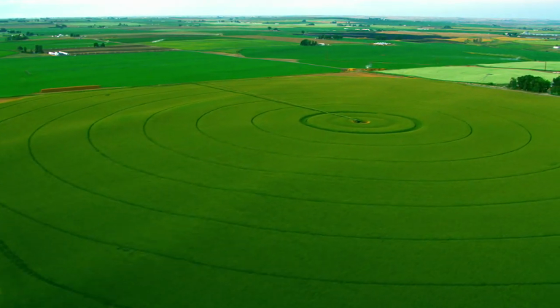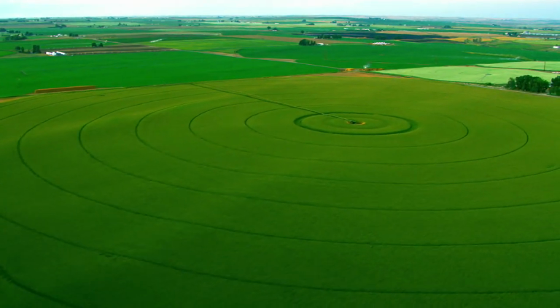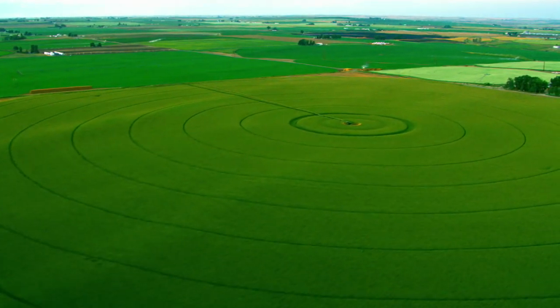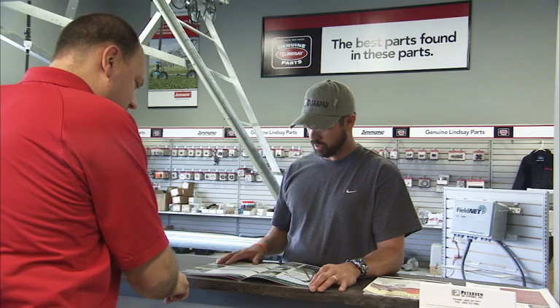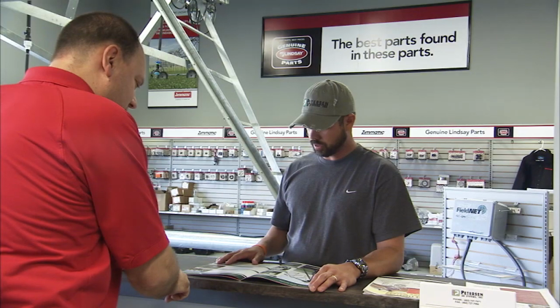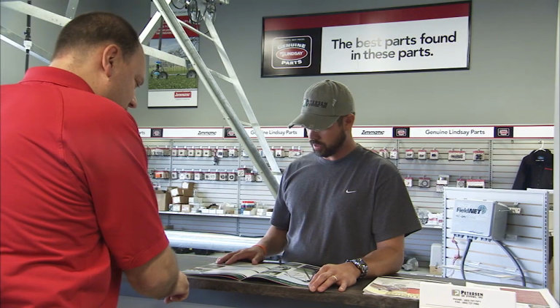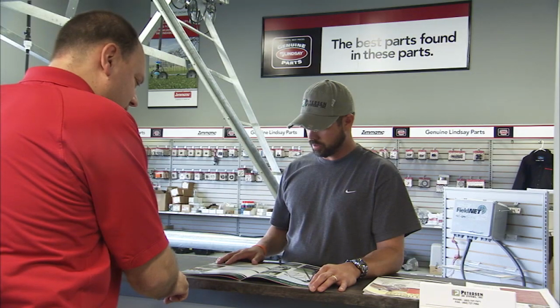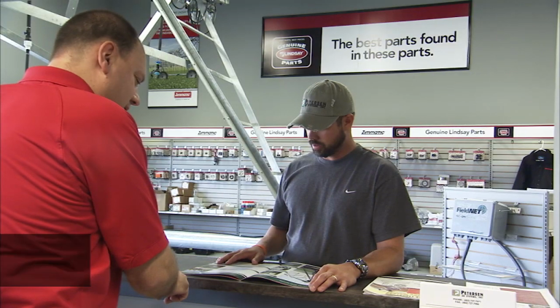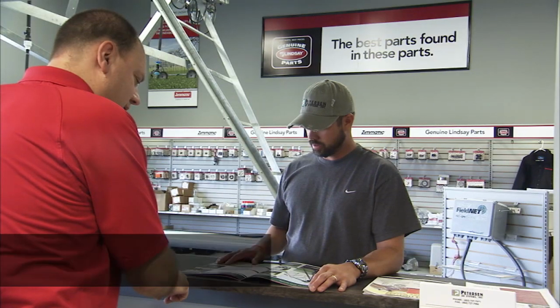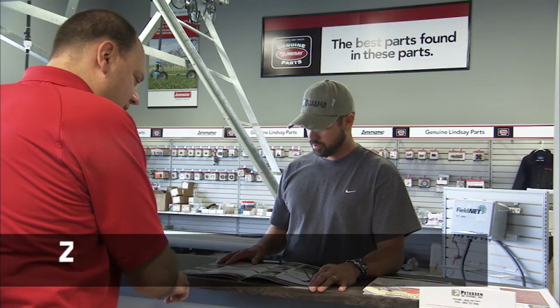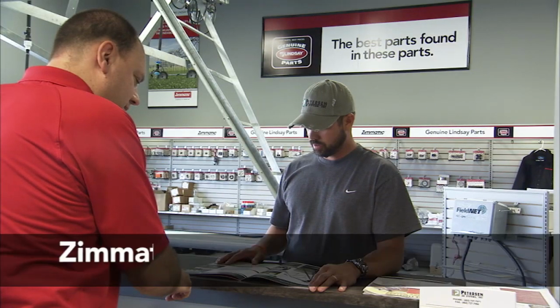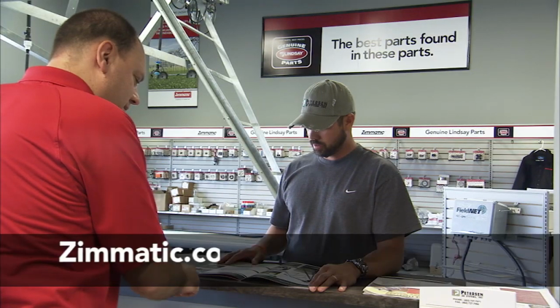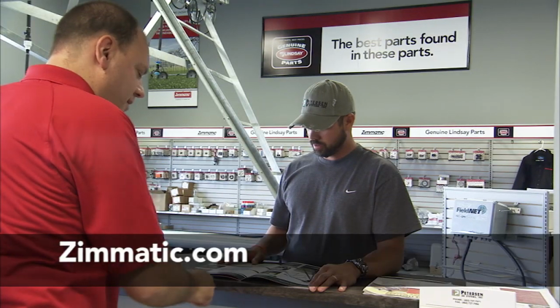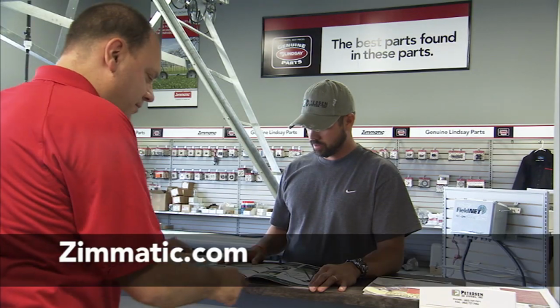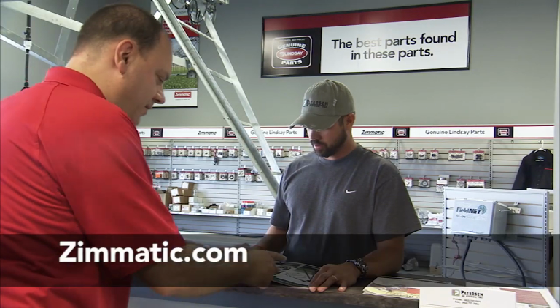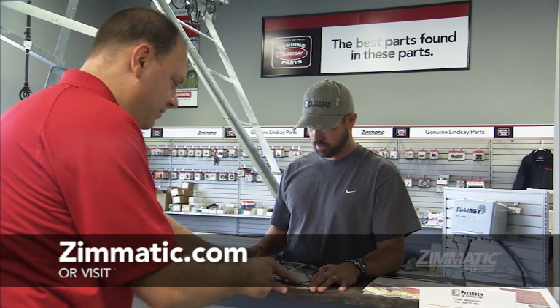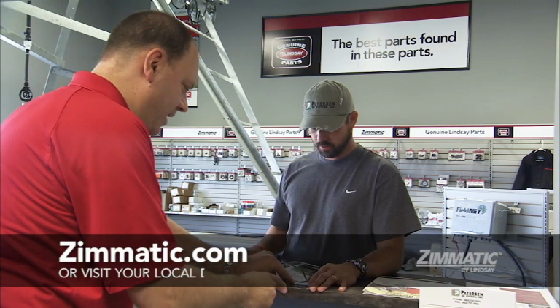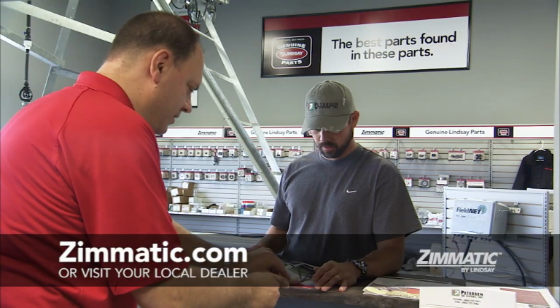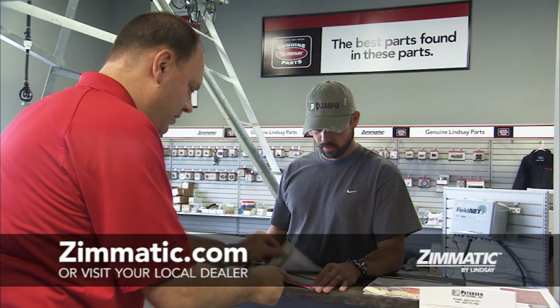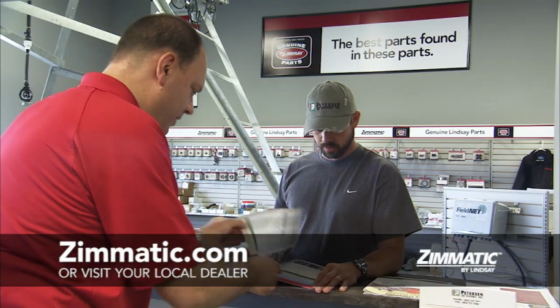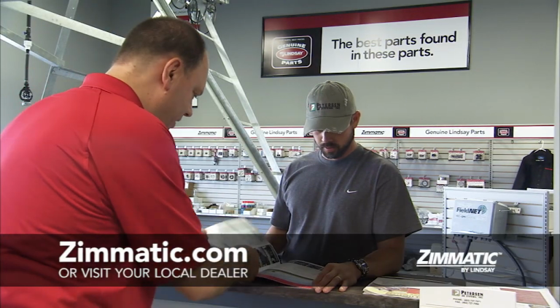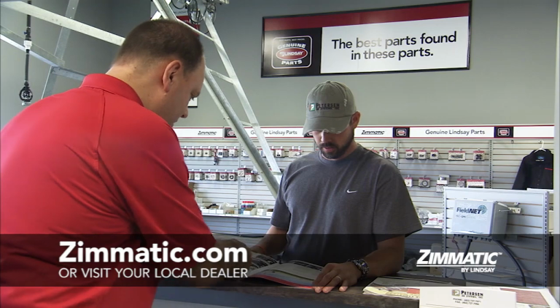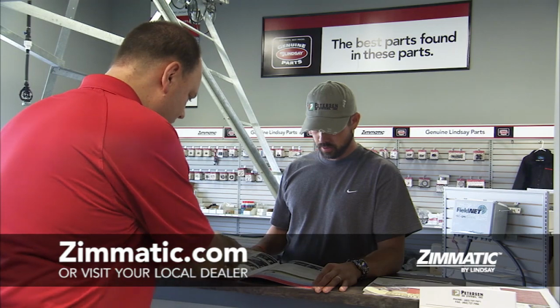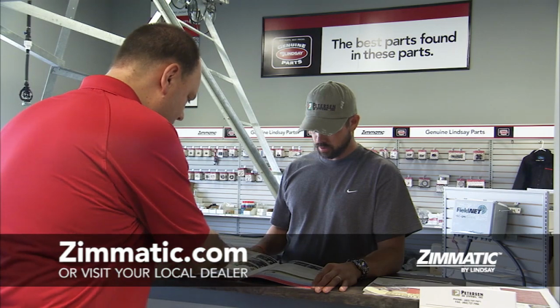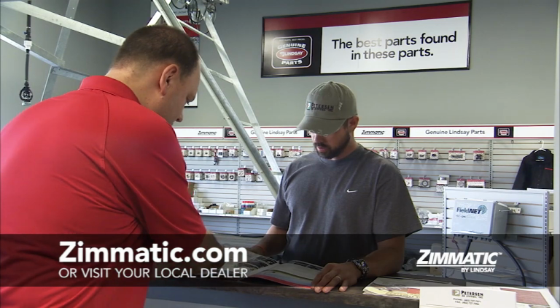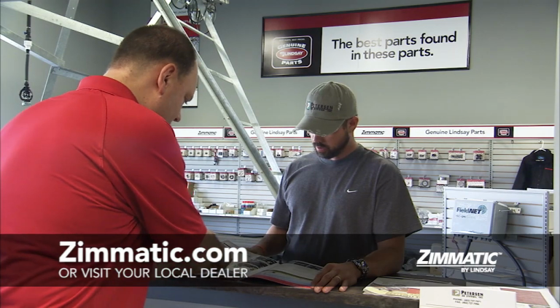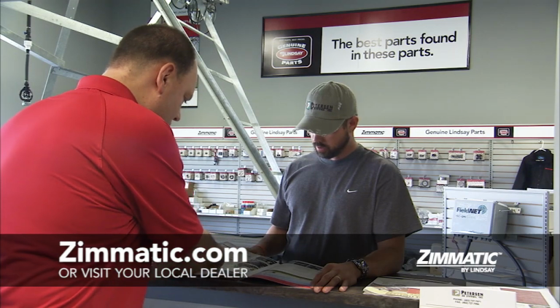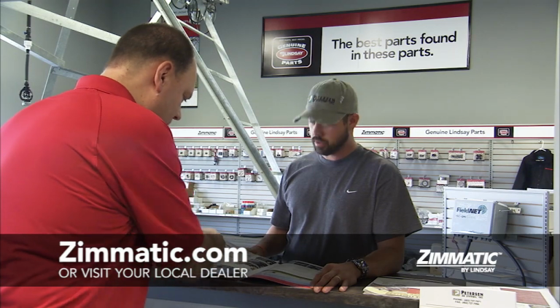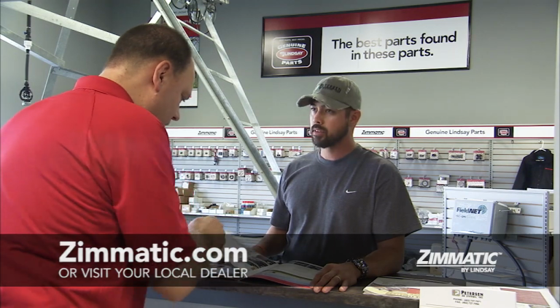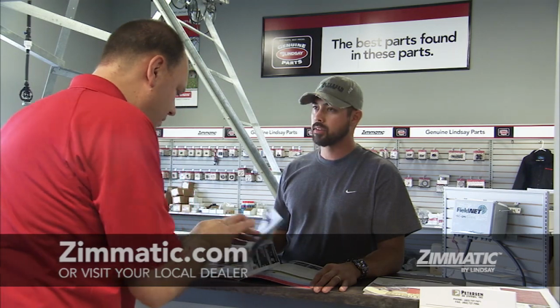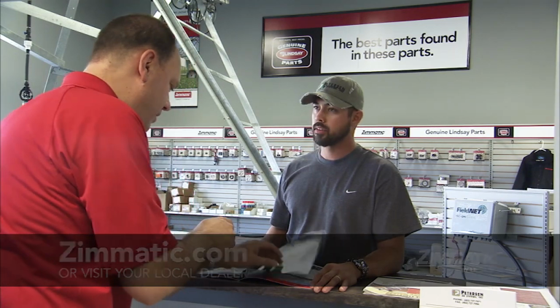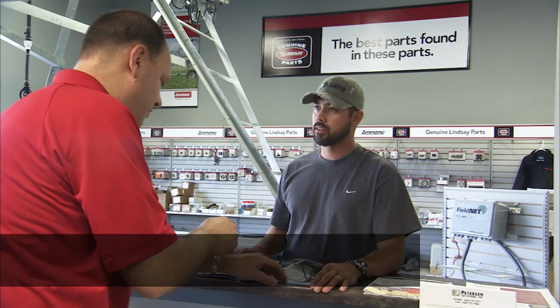See your local Lindsay dealer or visit www.zimmatic.com to learn more.